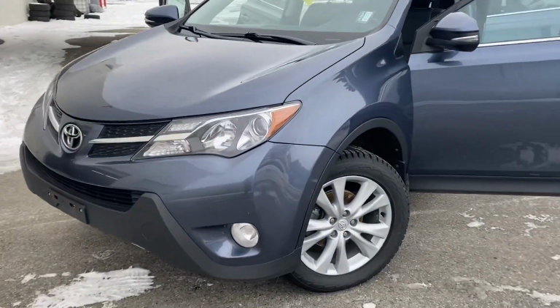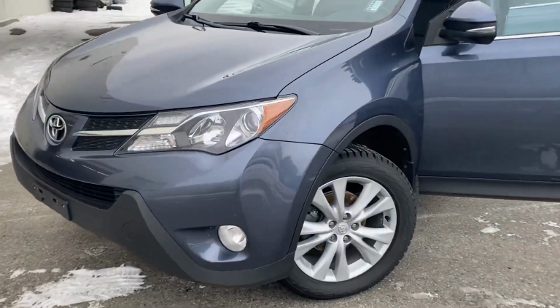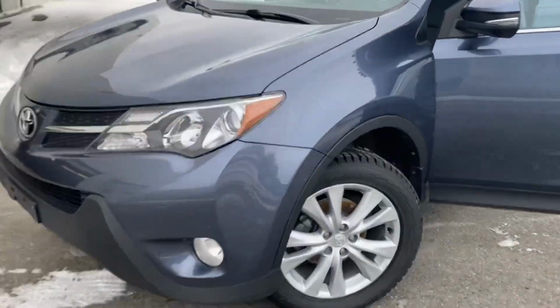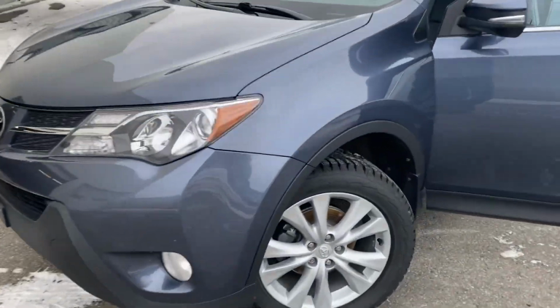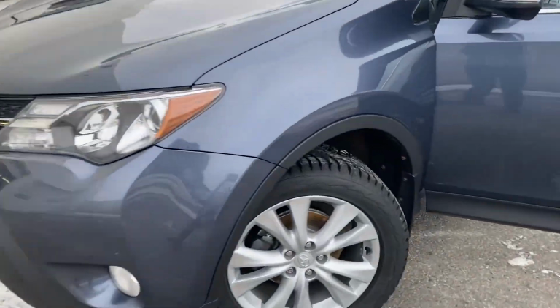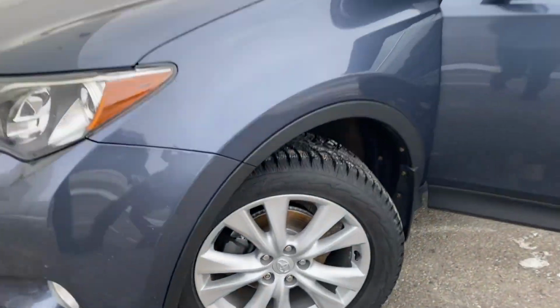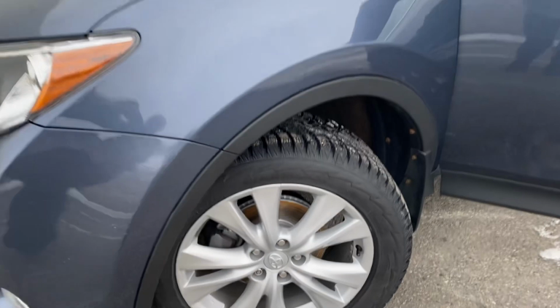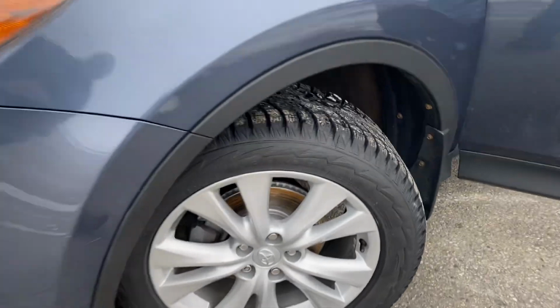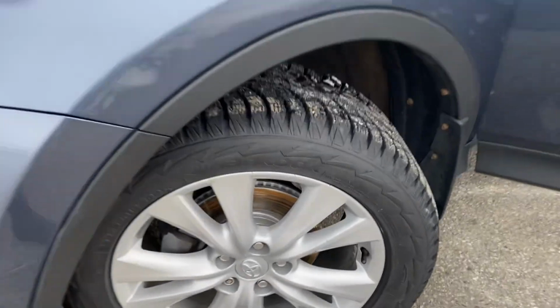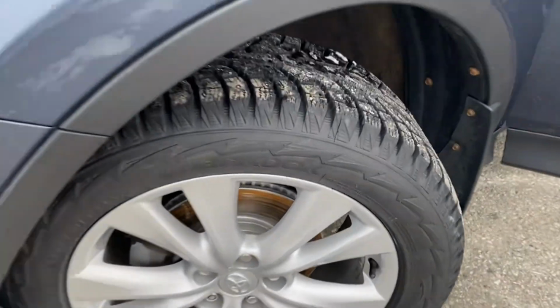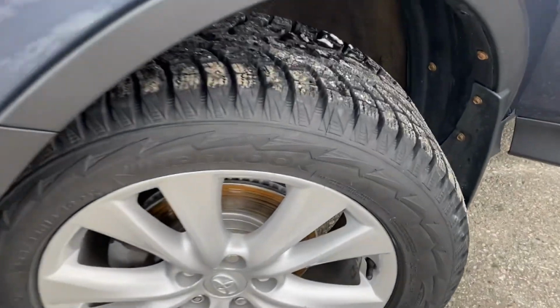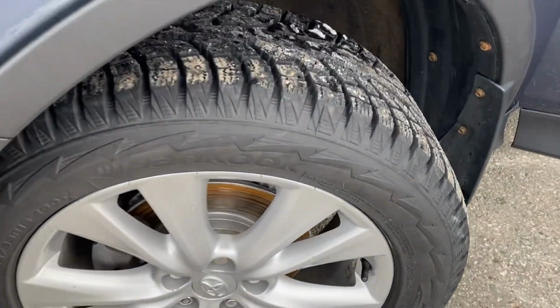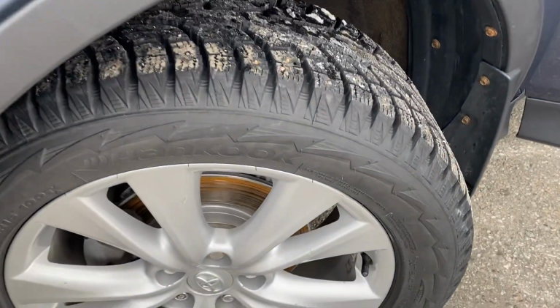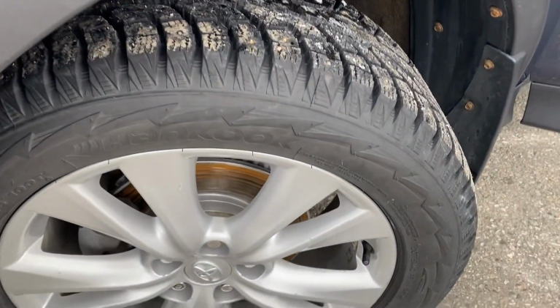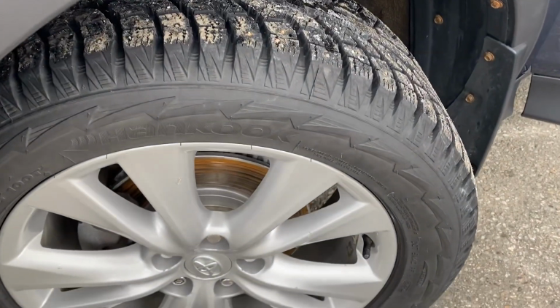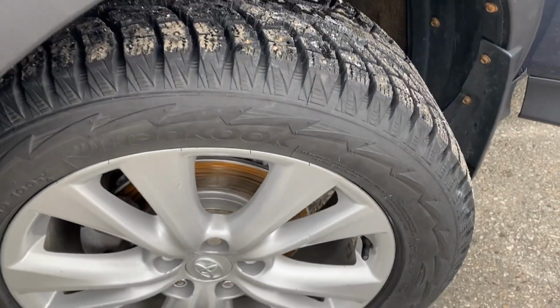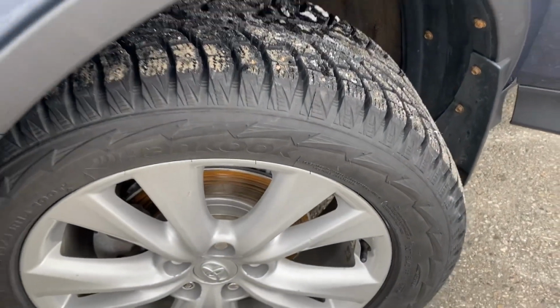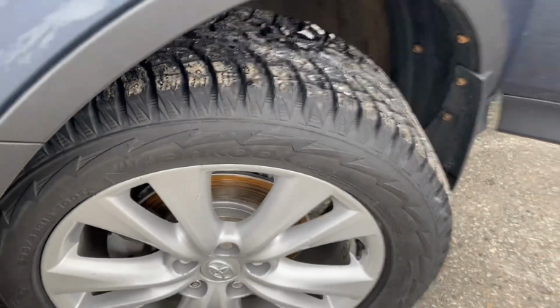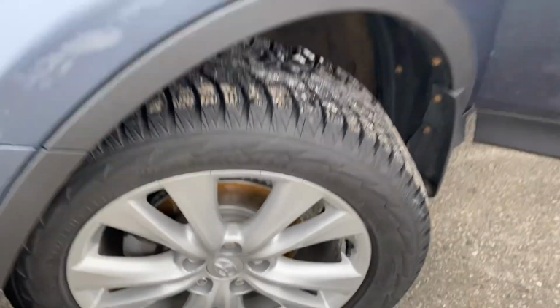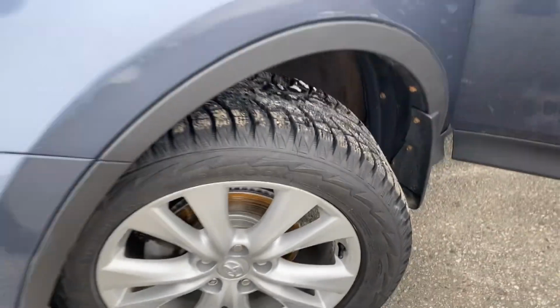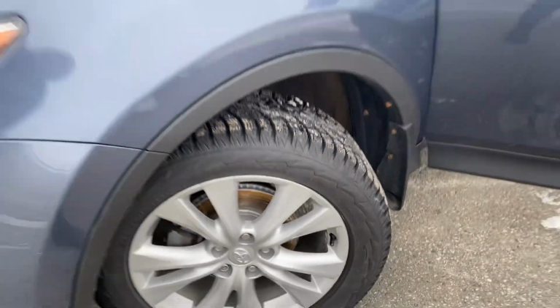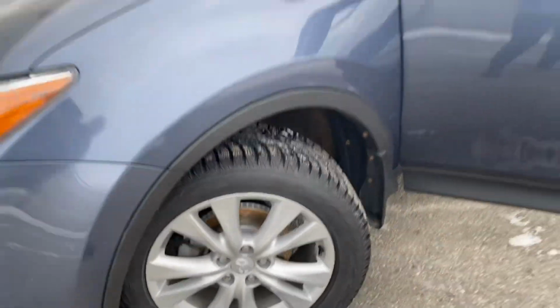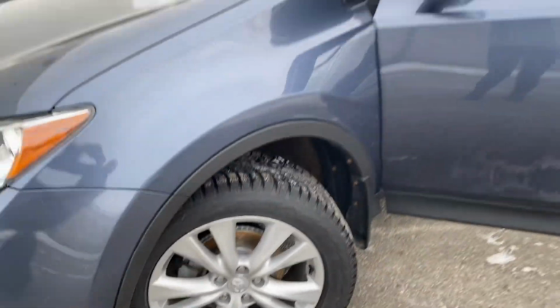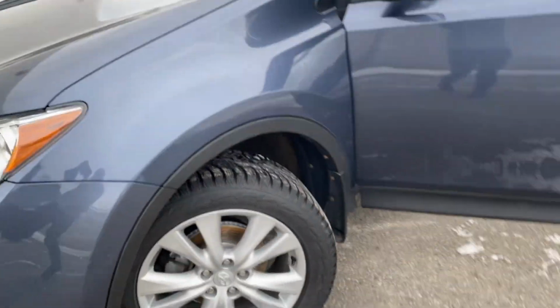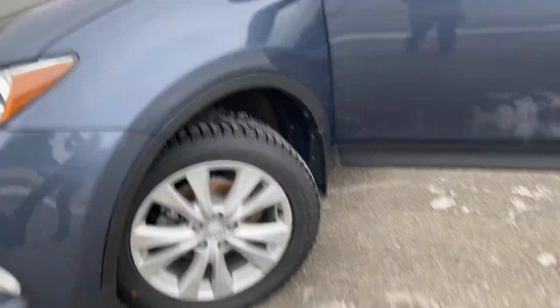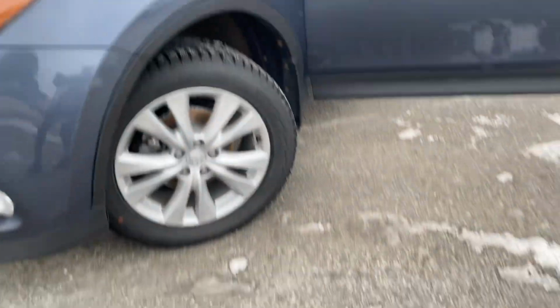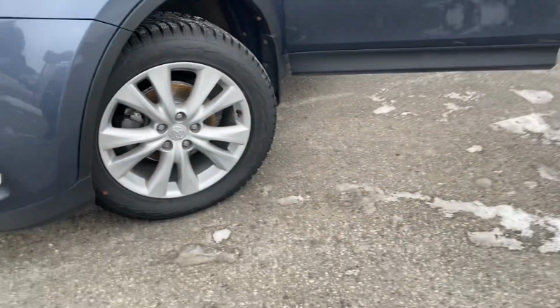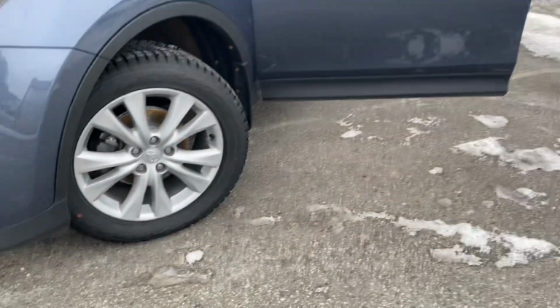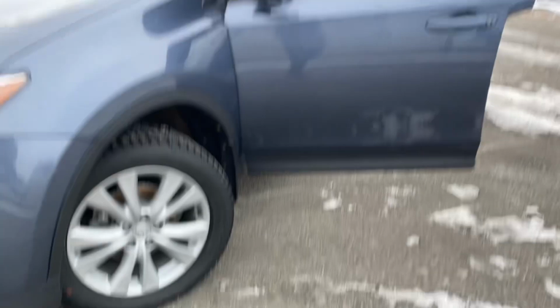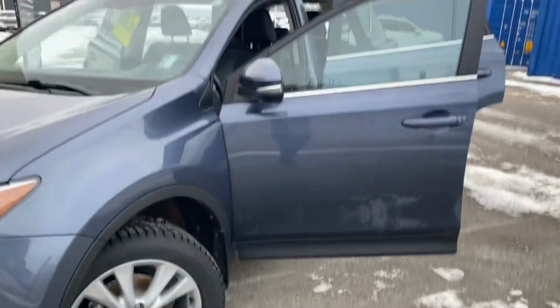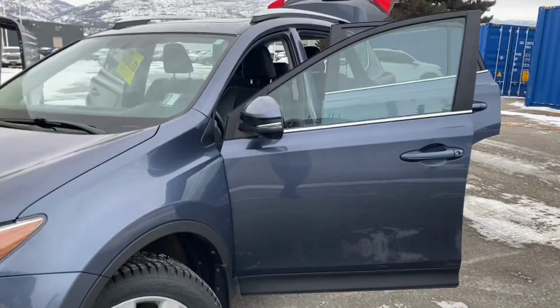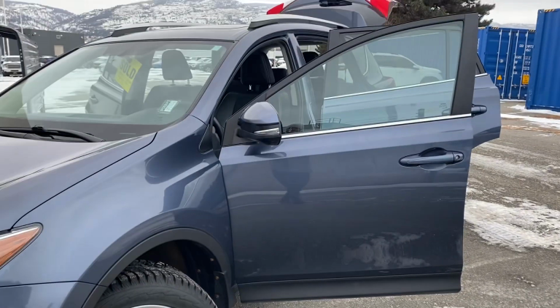So tires are in excellent condition. You'll have lots of life left on those. They're great winters.